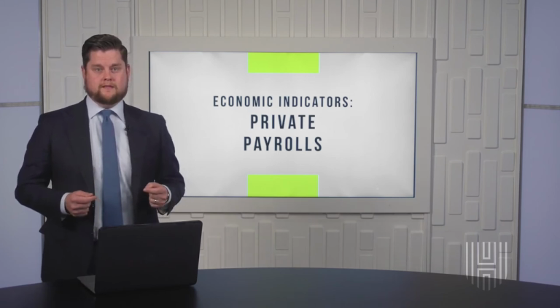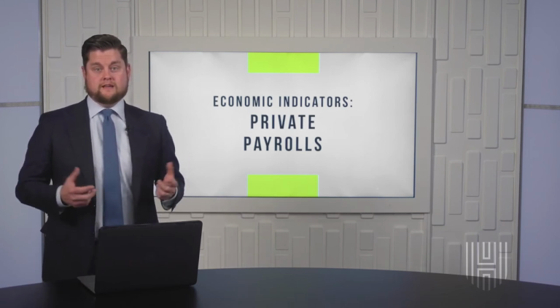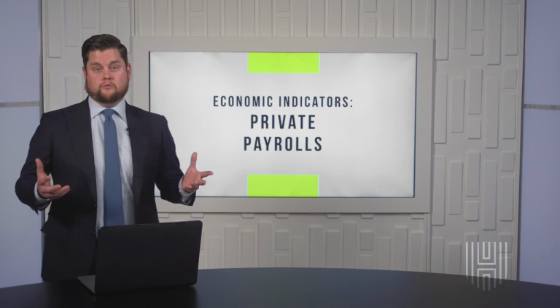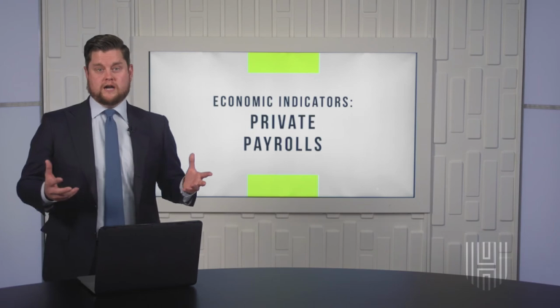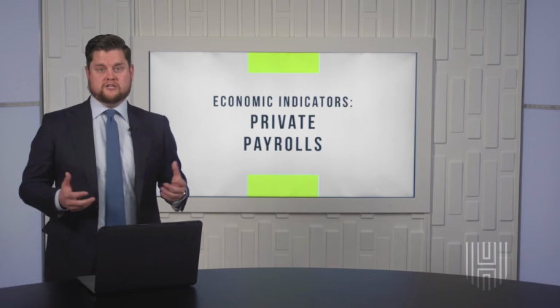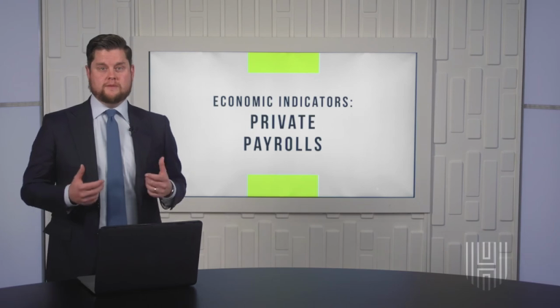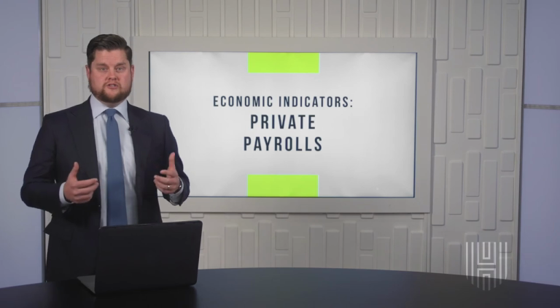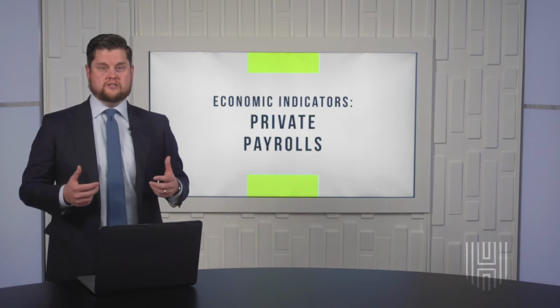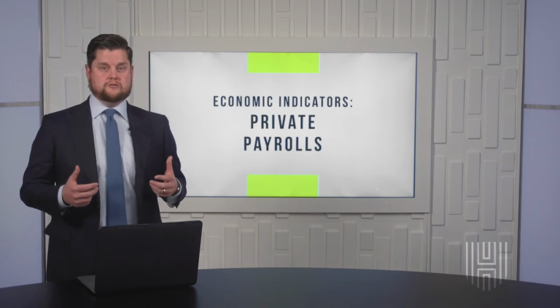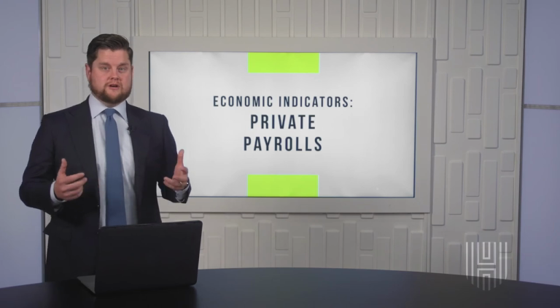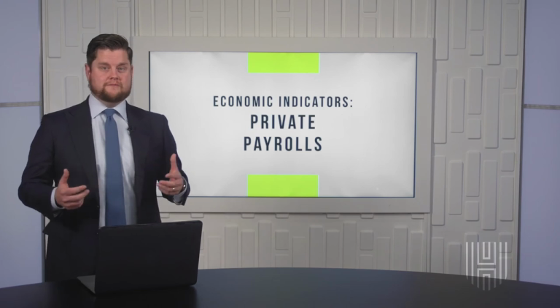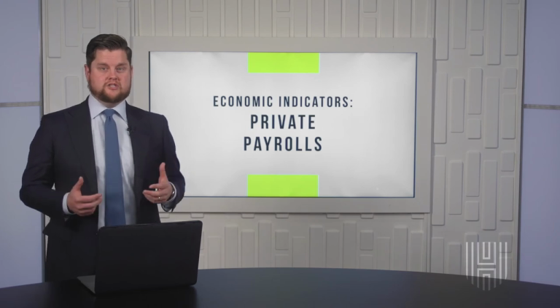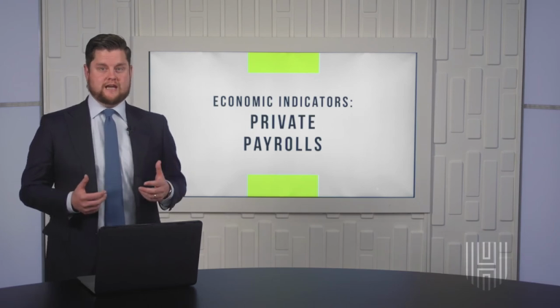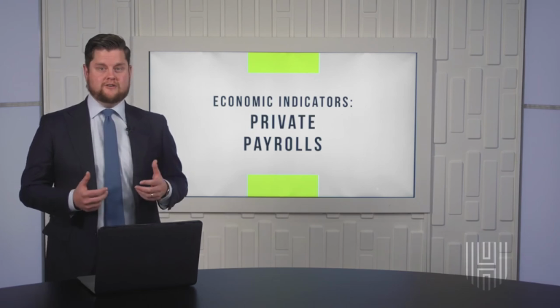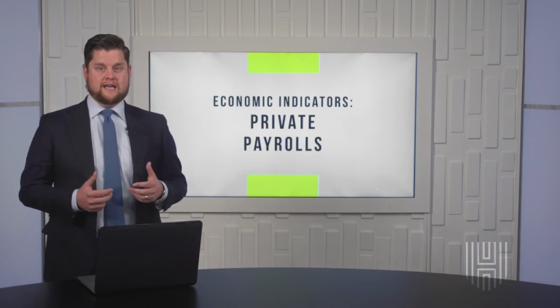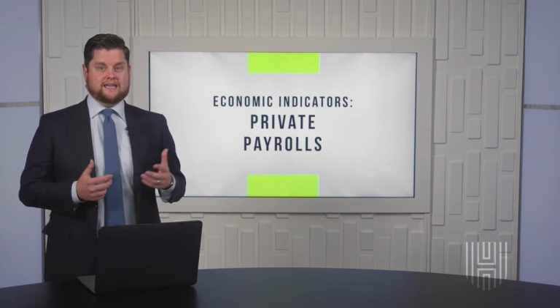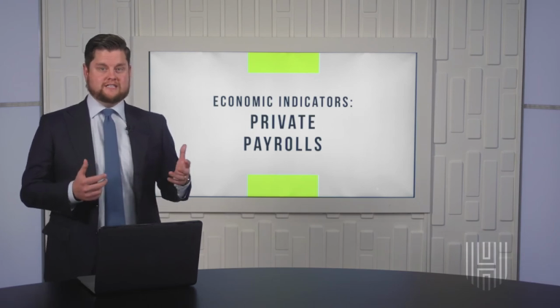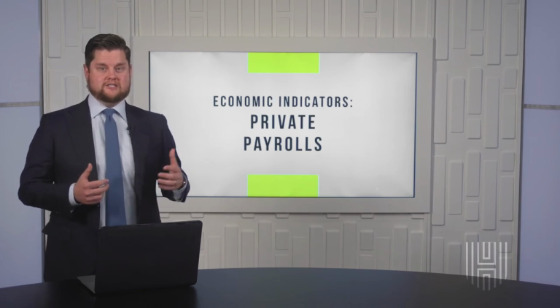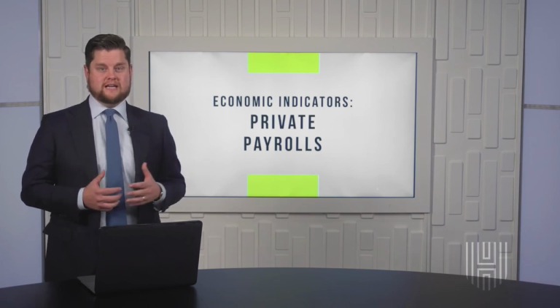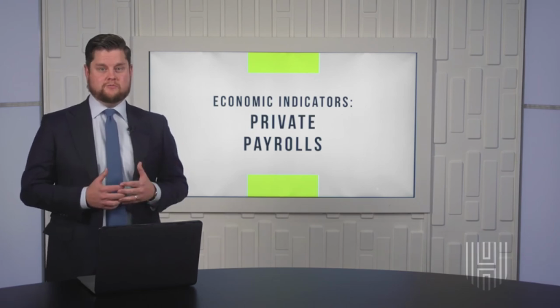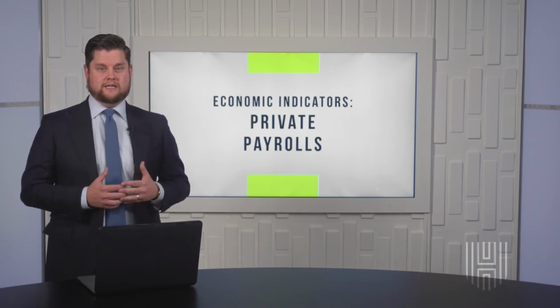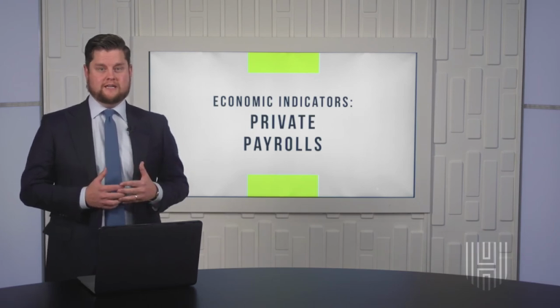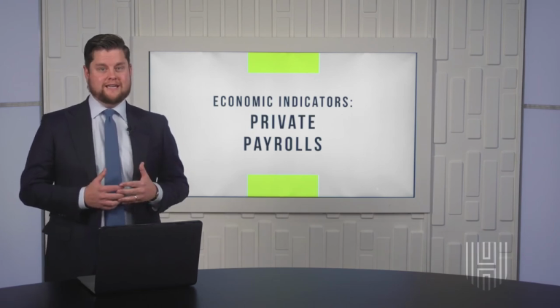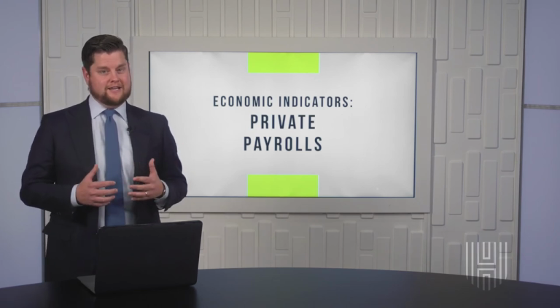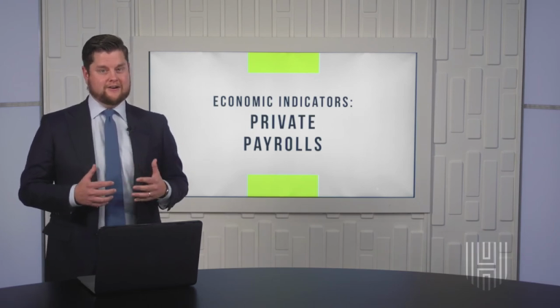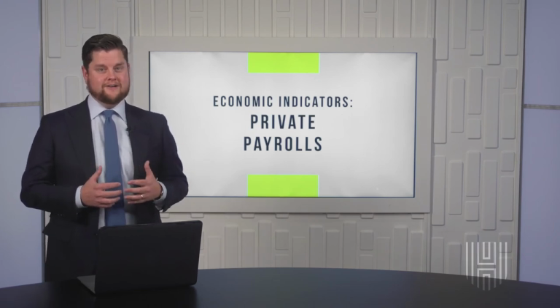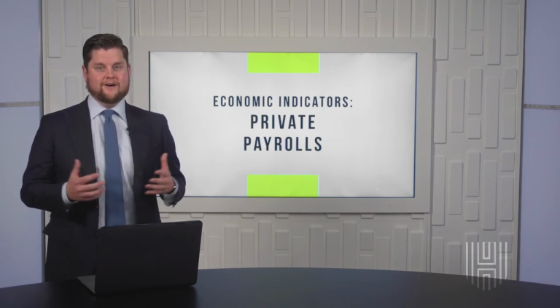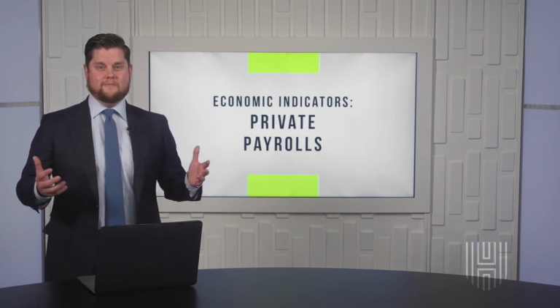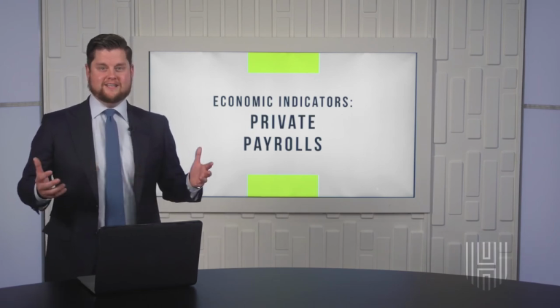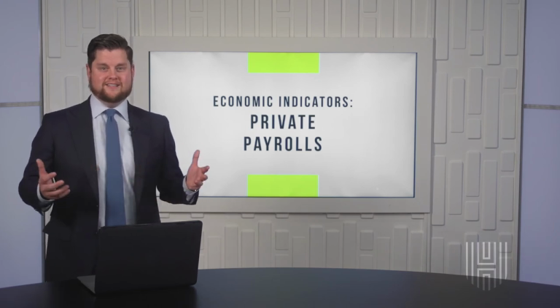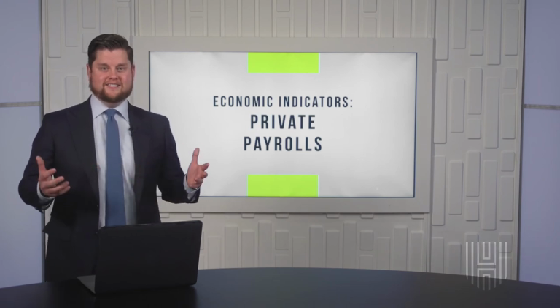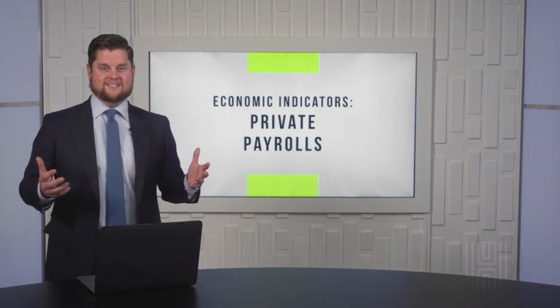Thanks for watching. Make sure to subscribe to the channel, and catch us next week here on Money Unleashed.